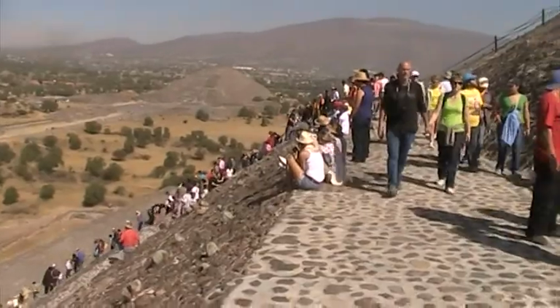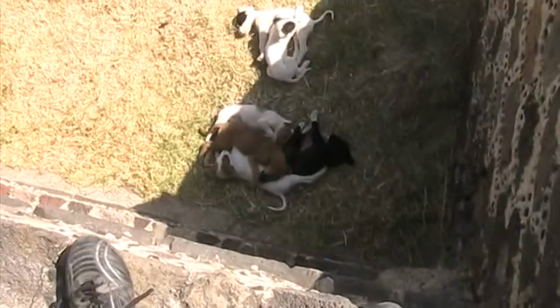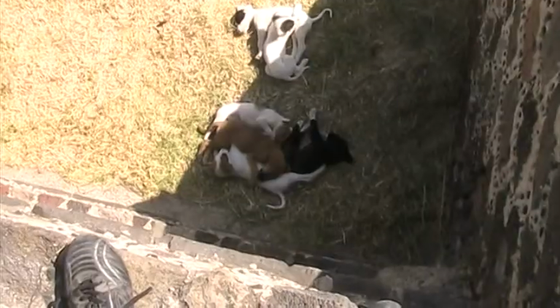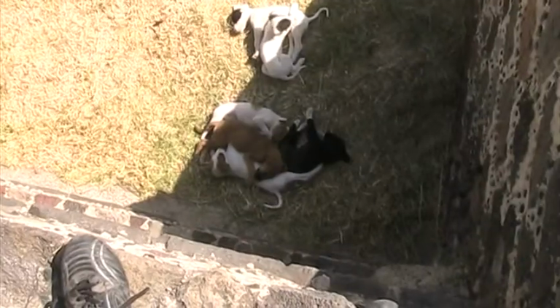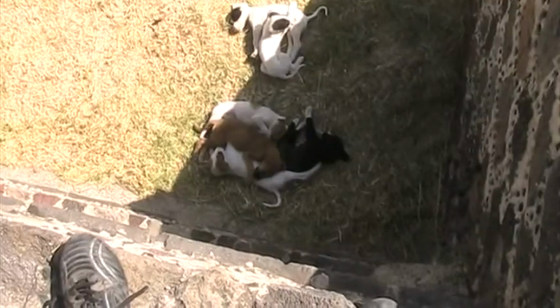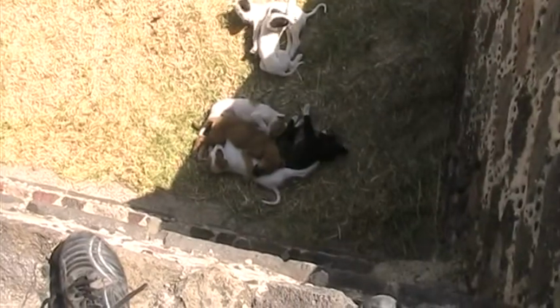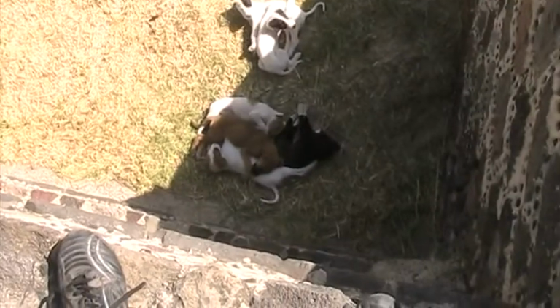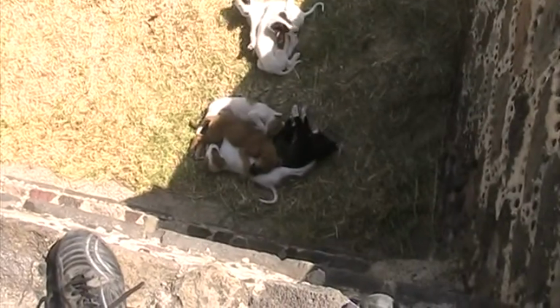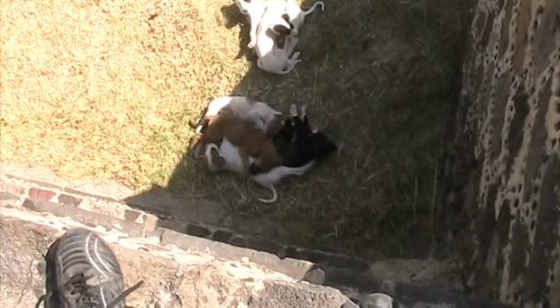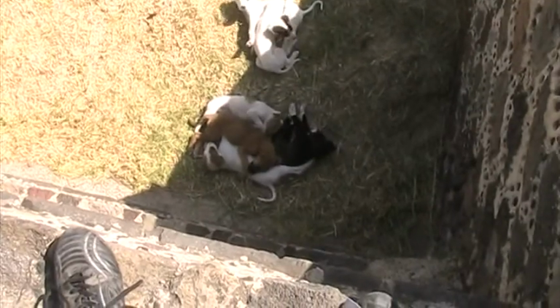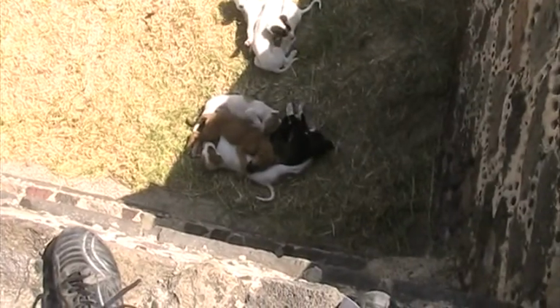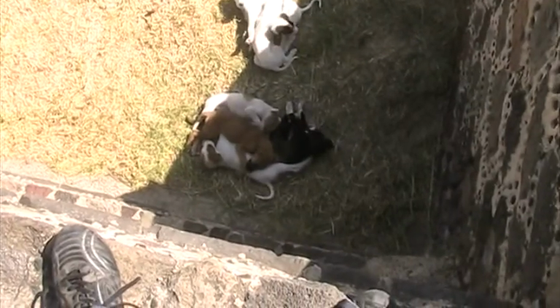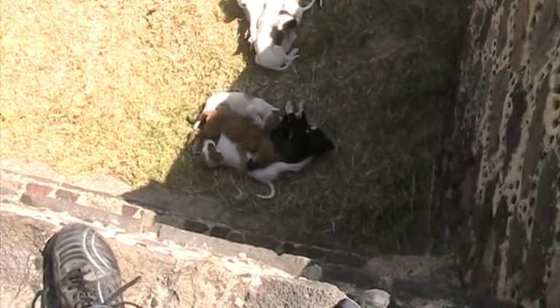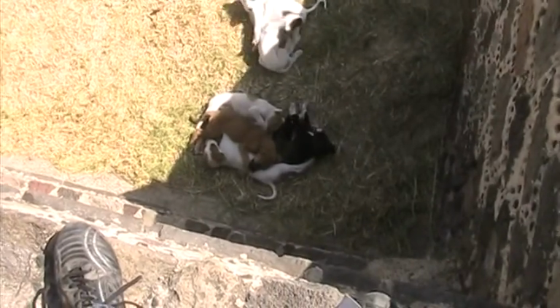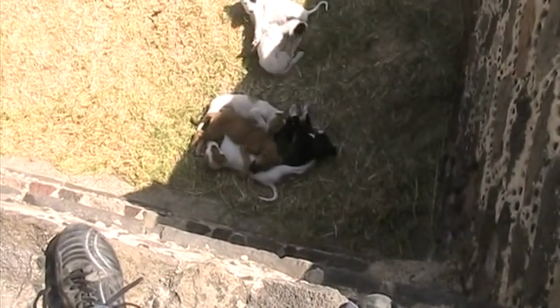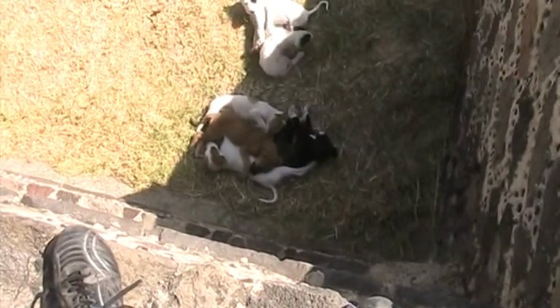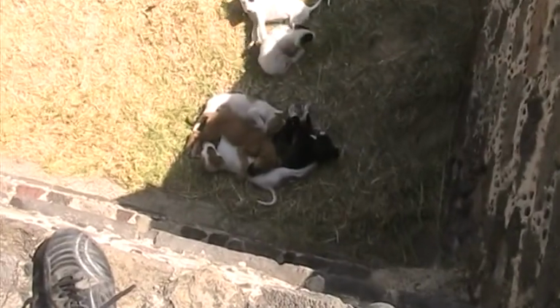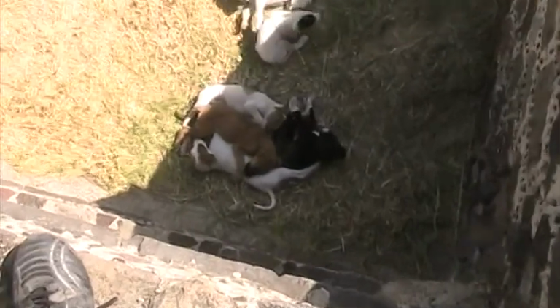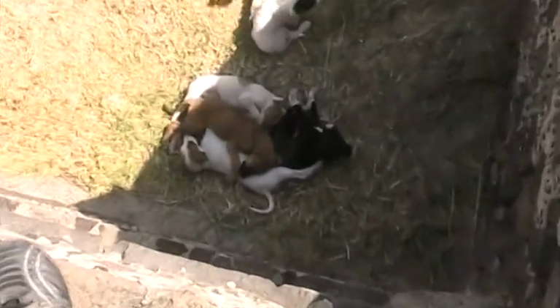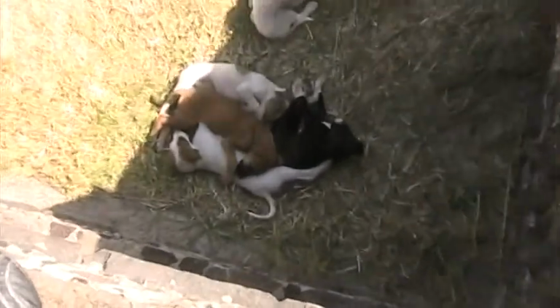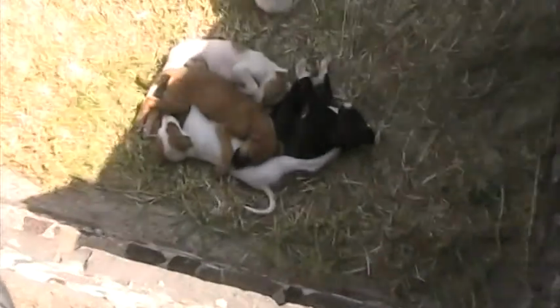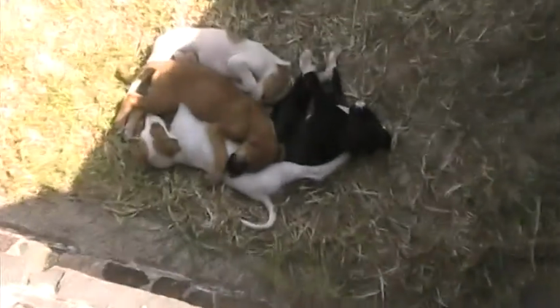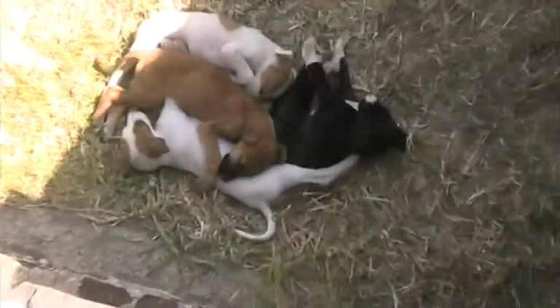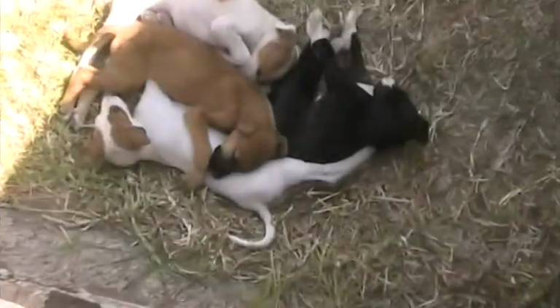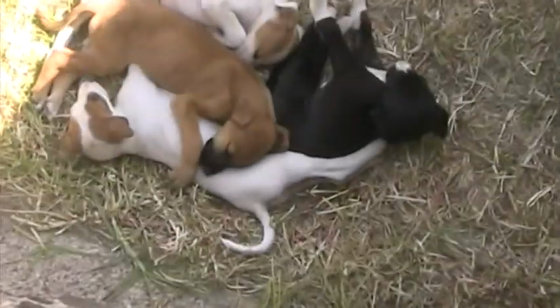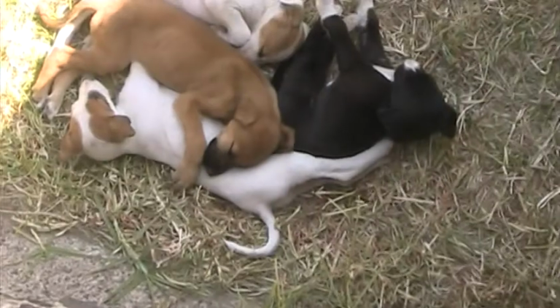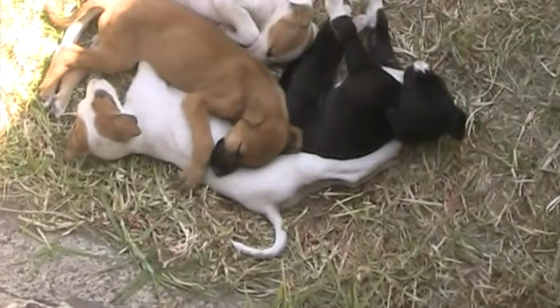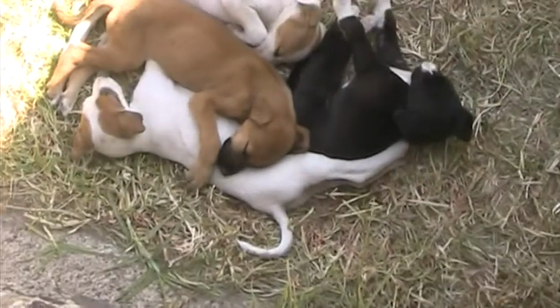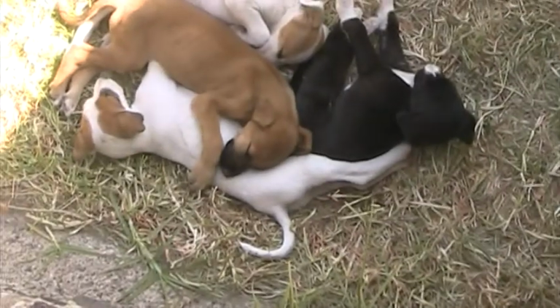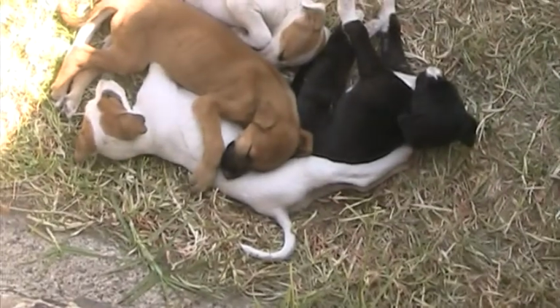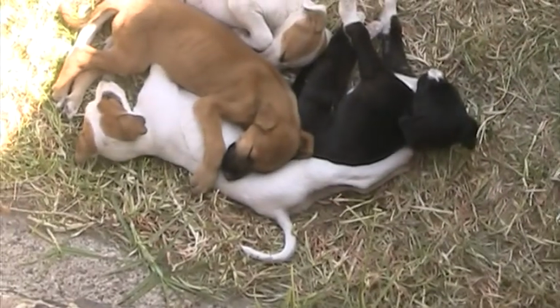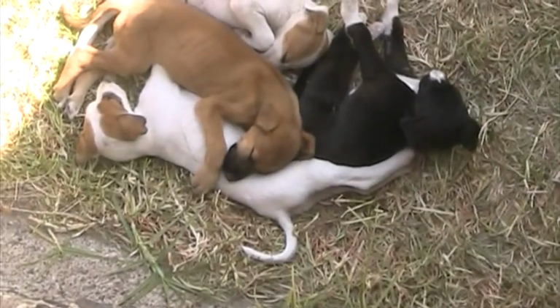Look what I found amongst the ruins of the pyramid — a whole litter of puppies!